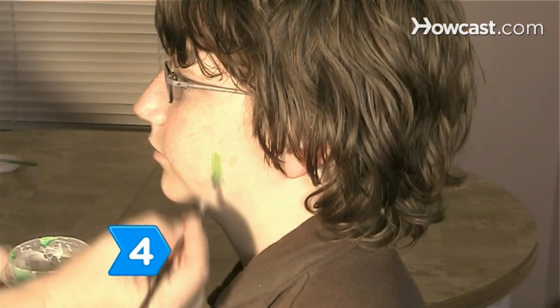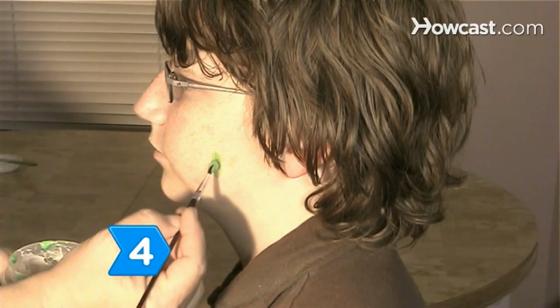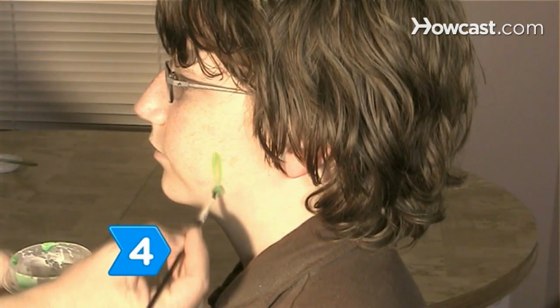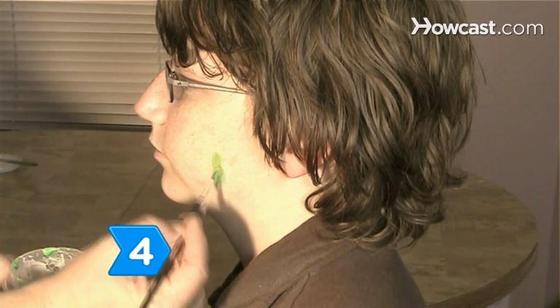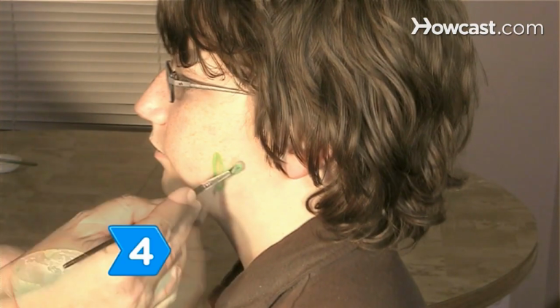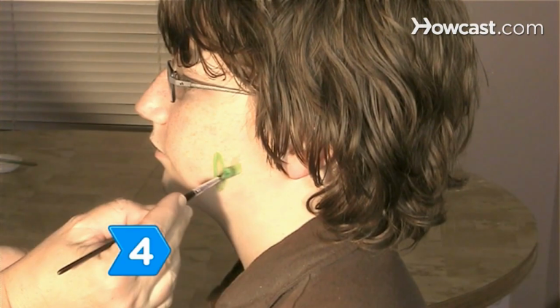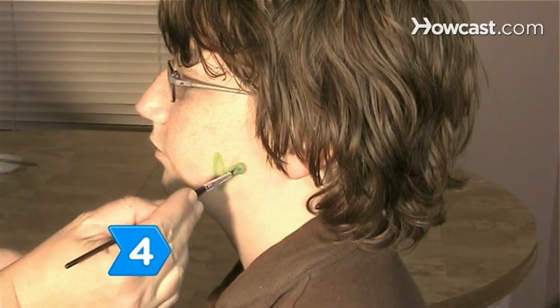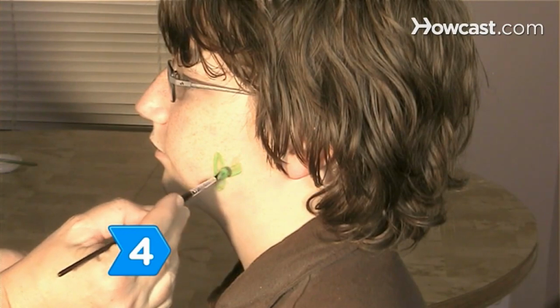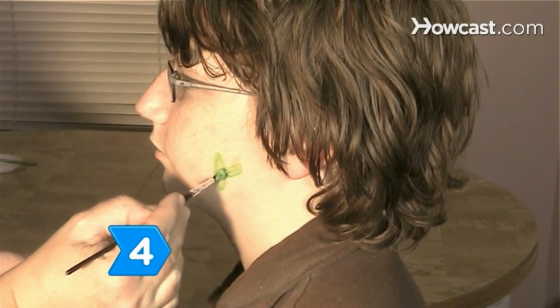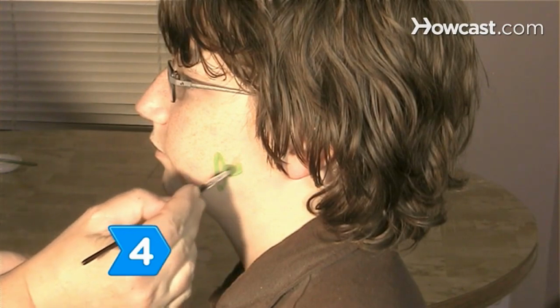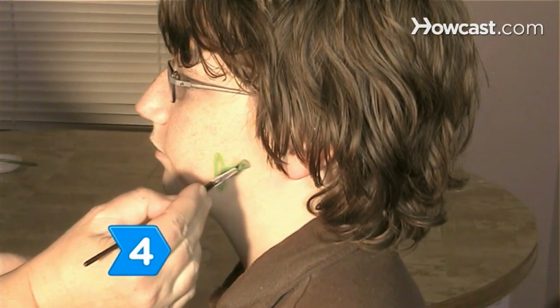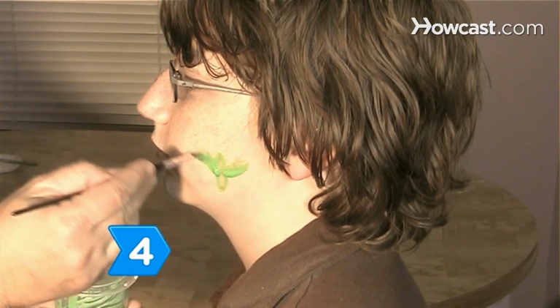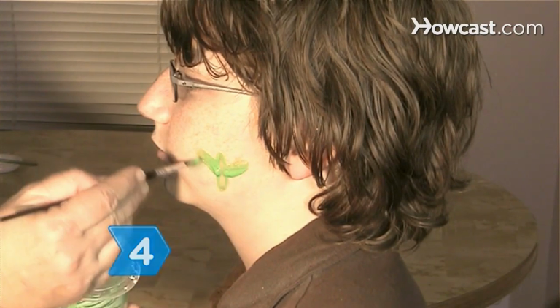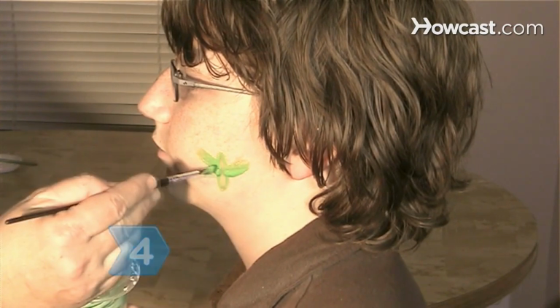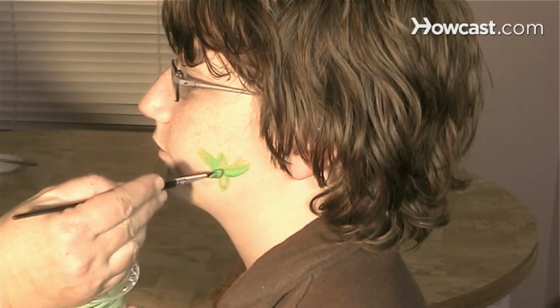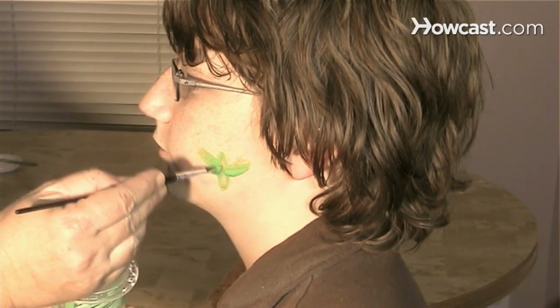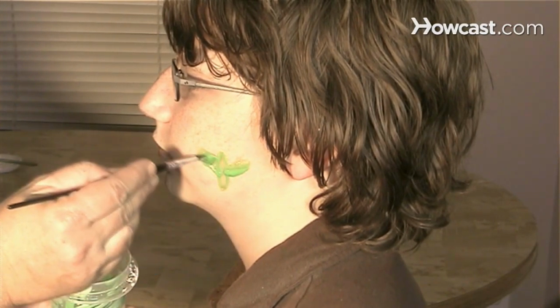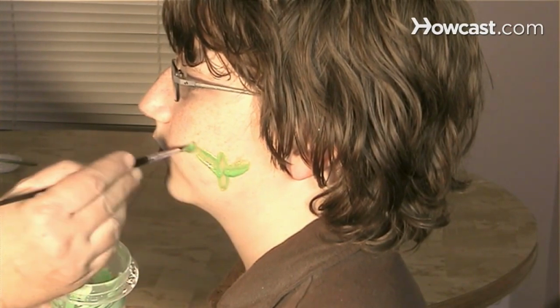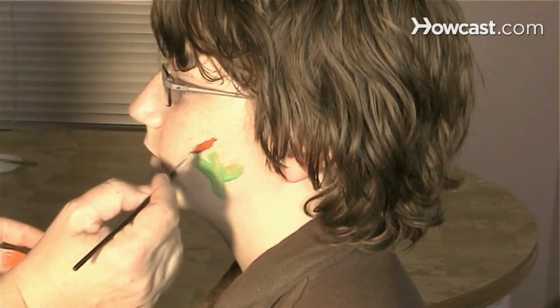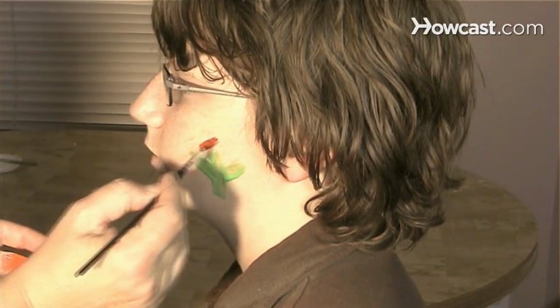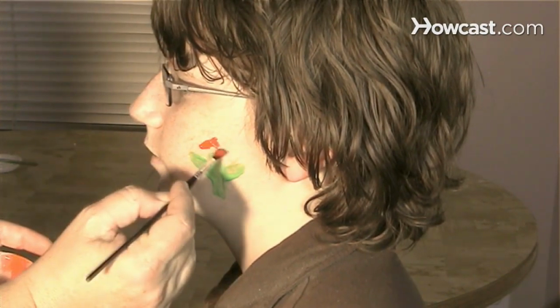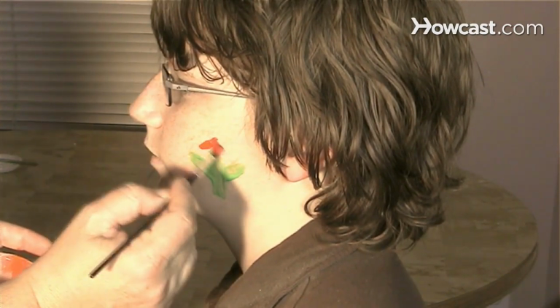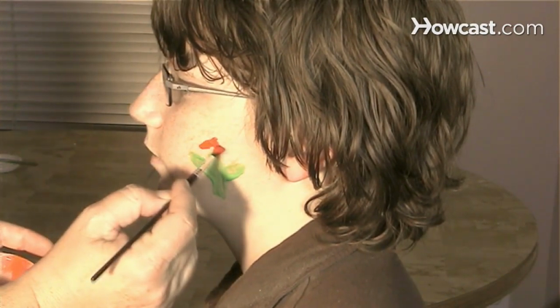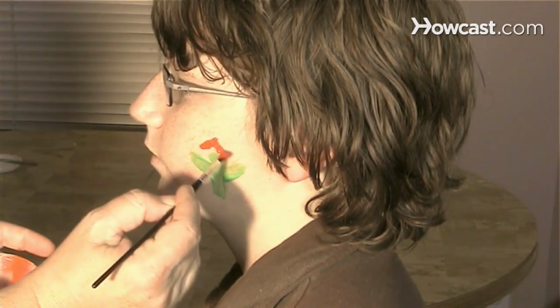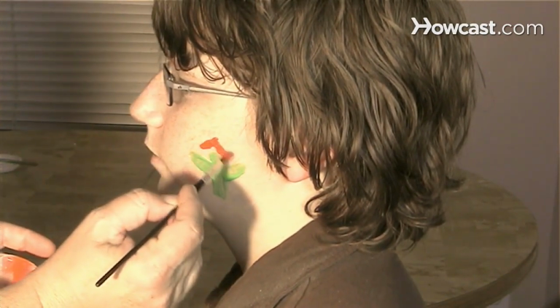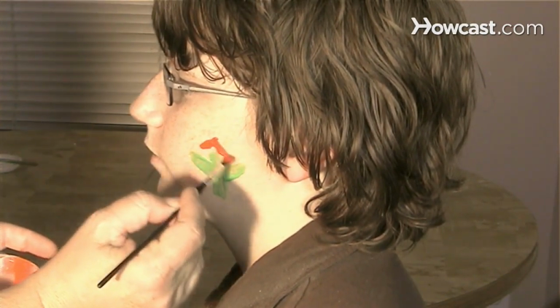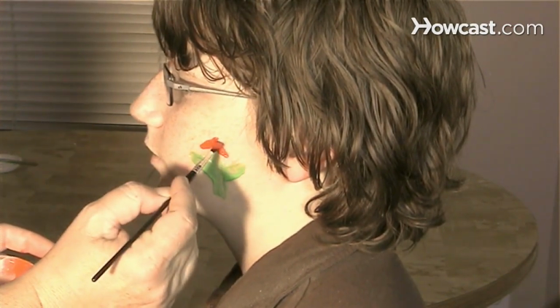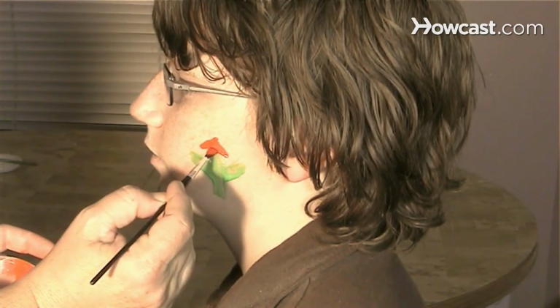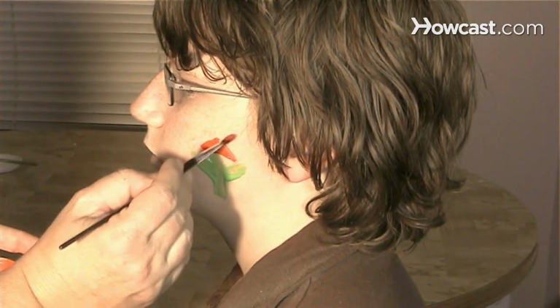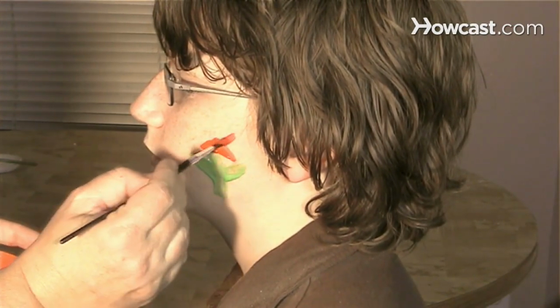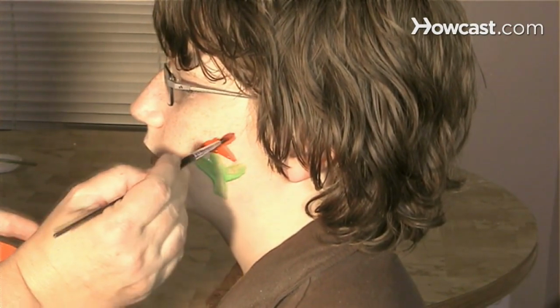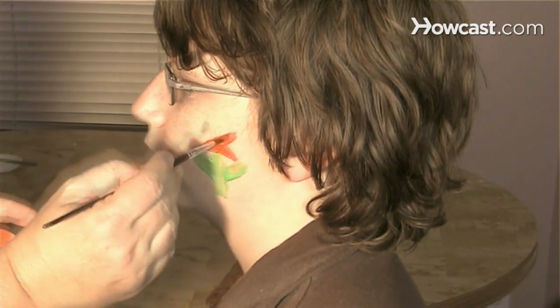Step 4: Start face painting. Apply the makeup with a small paintbrush, cotton ball, or your fingers.